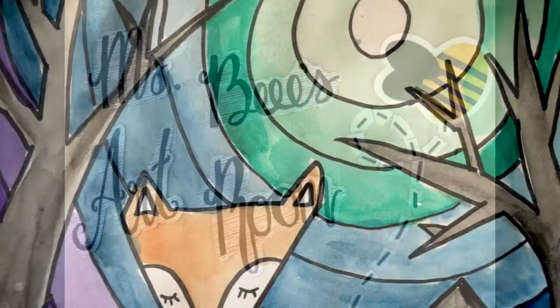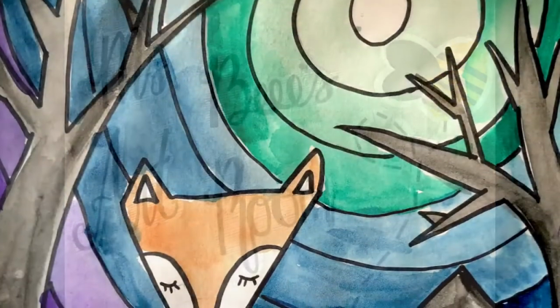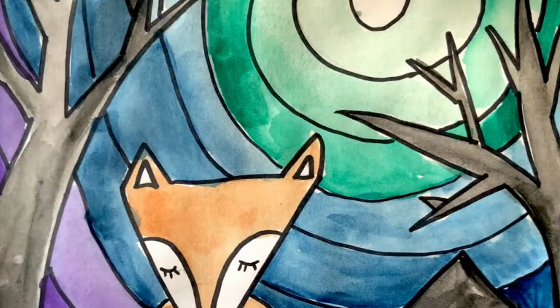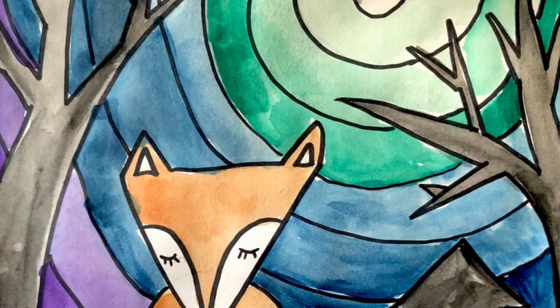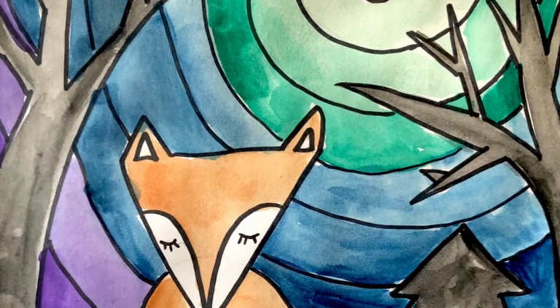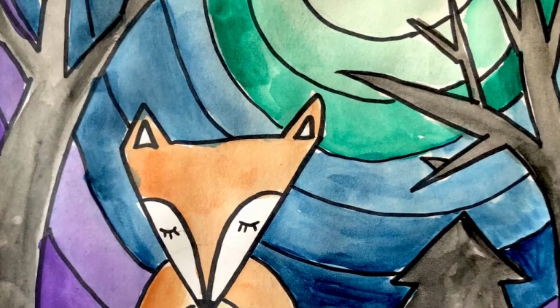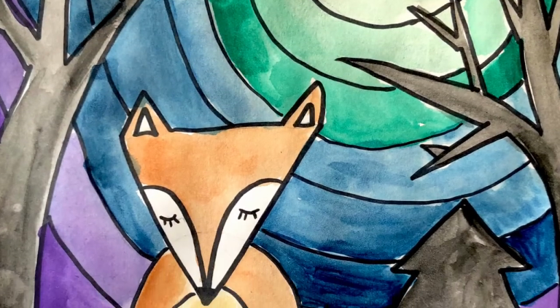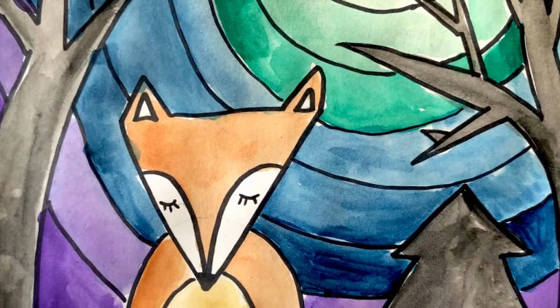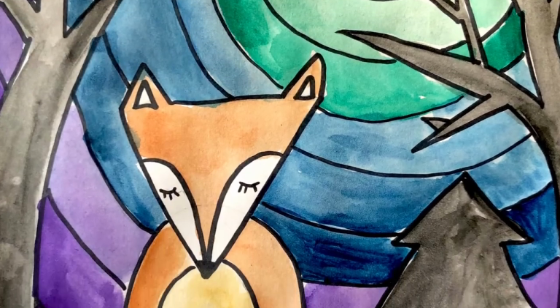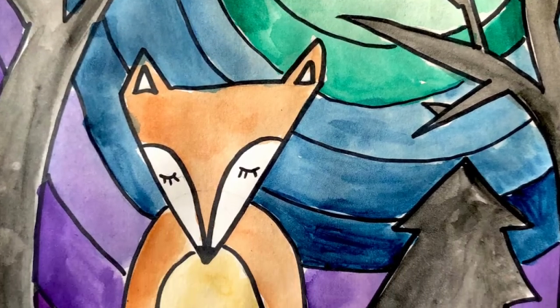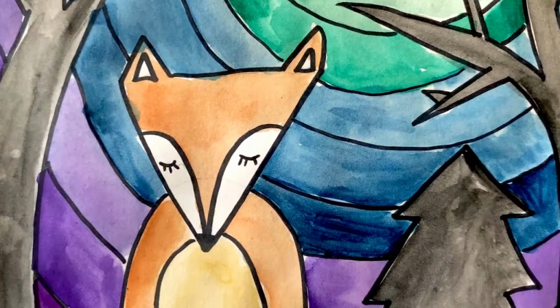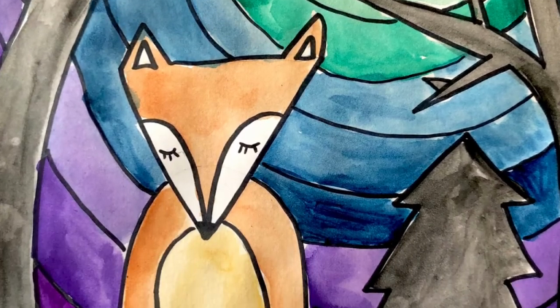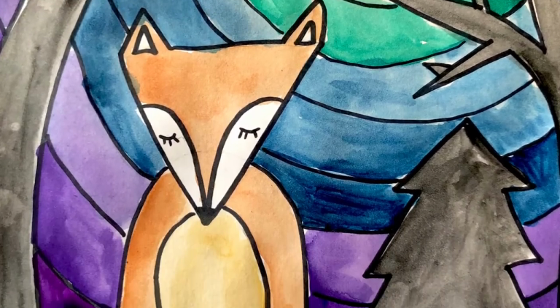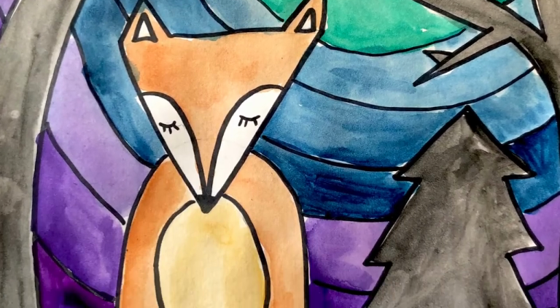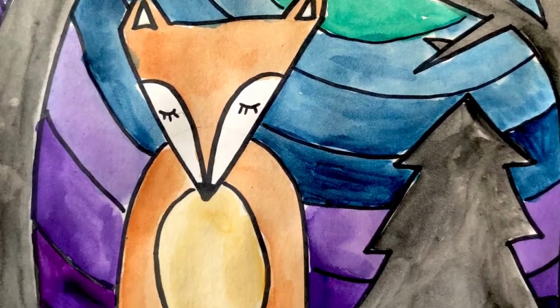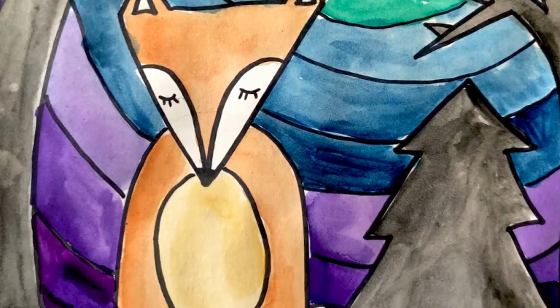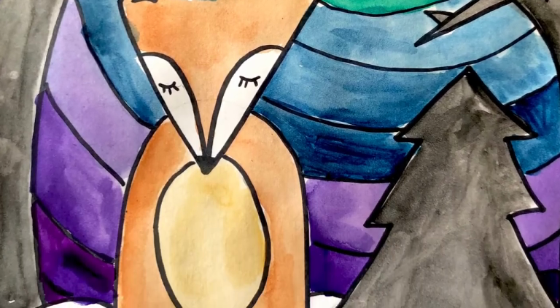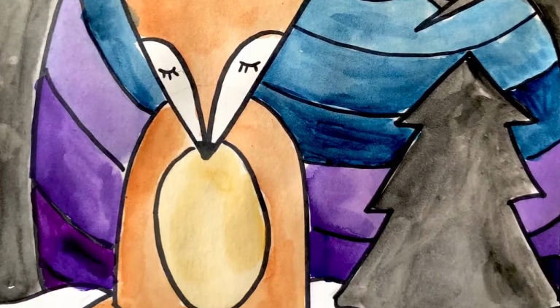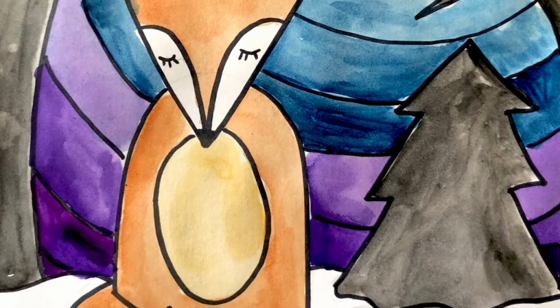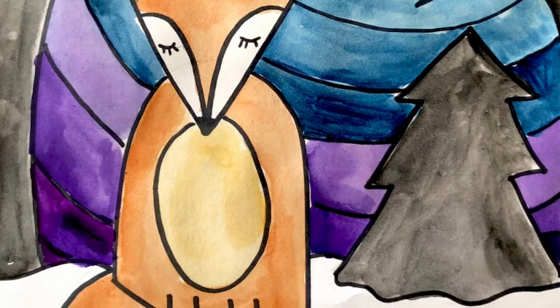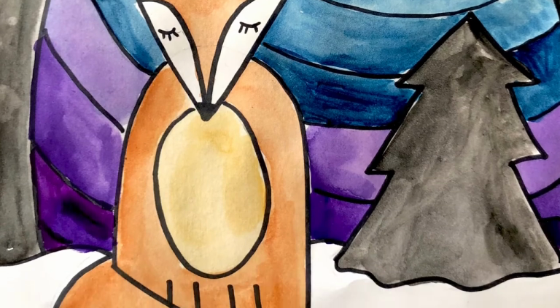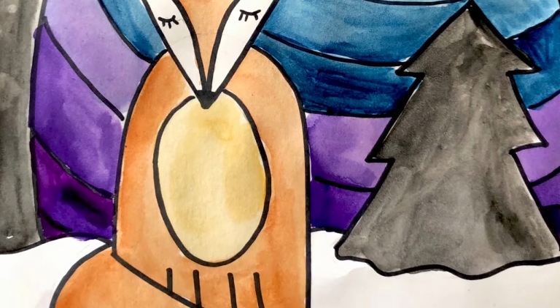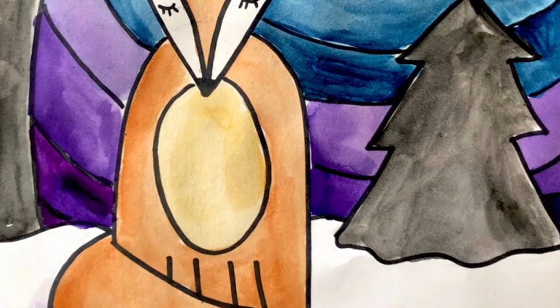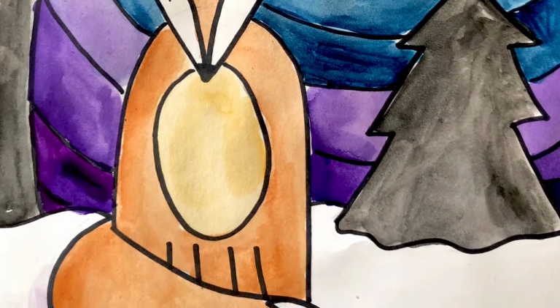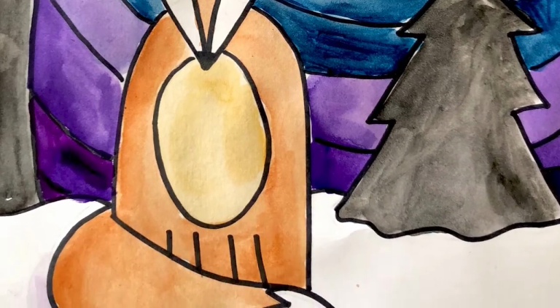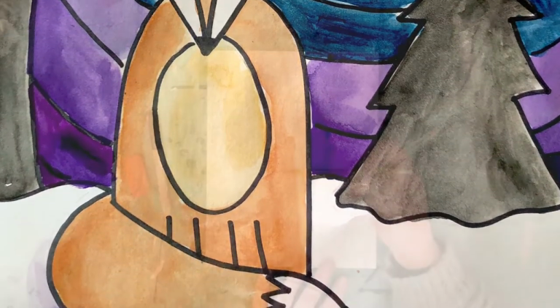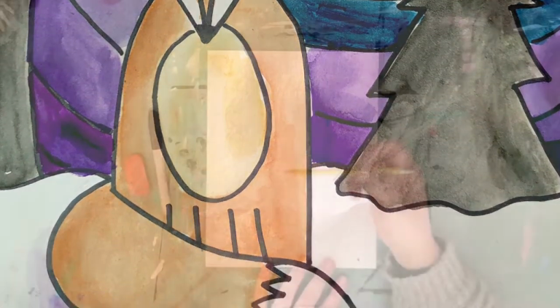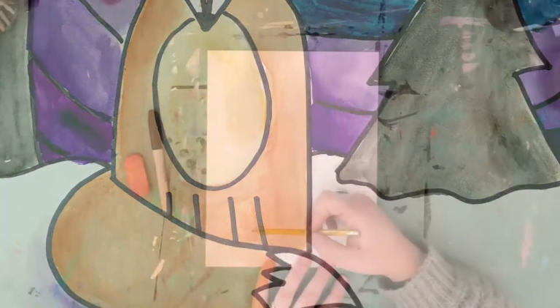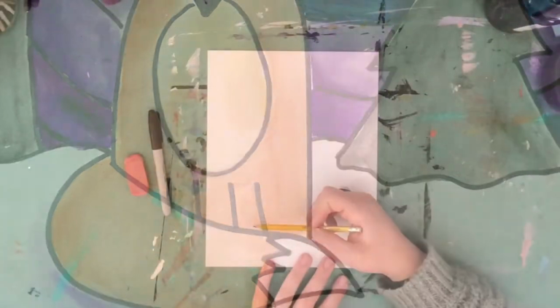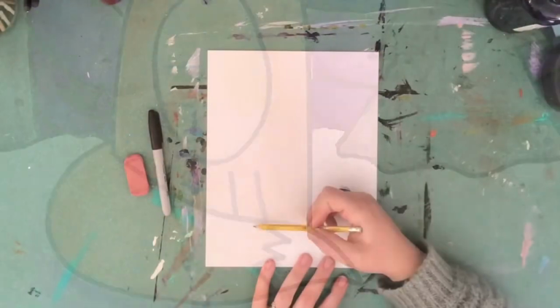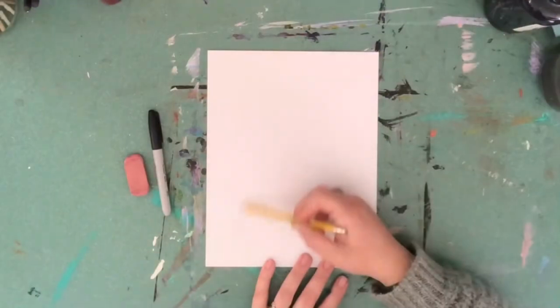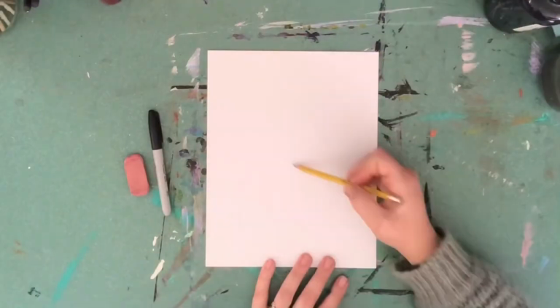Hello friends! Today we're gonna be making this winter fox. Let's go ahead and get started.